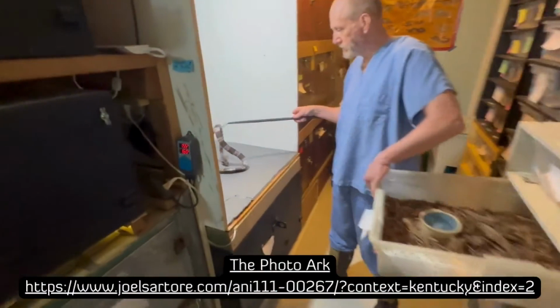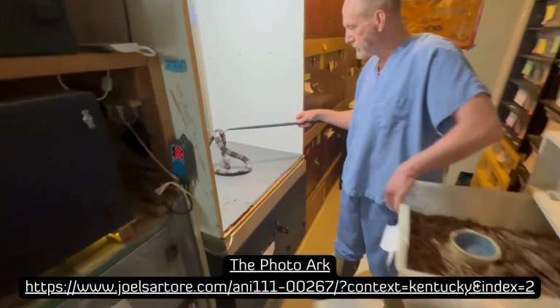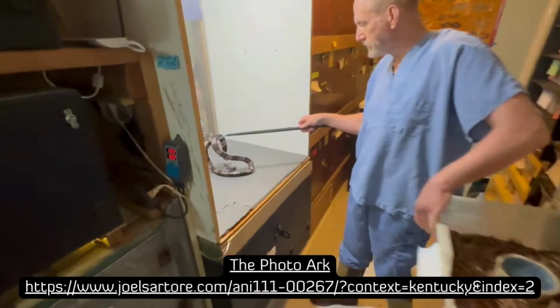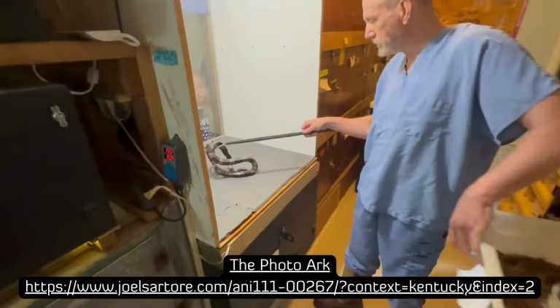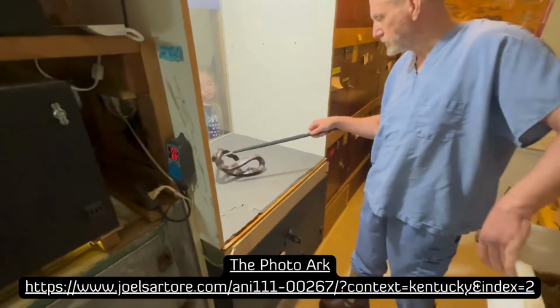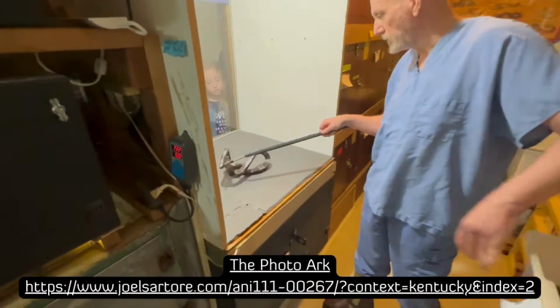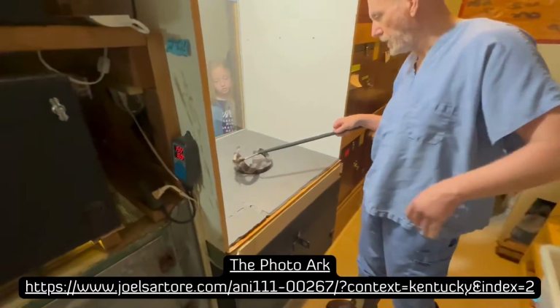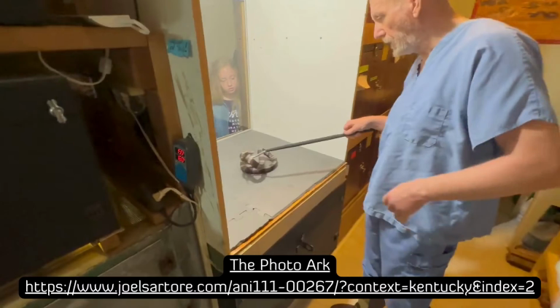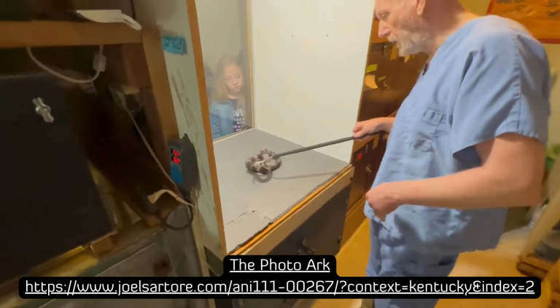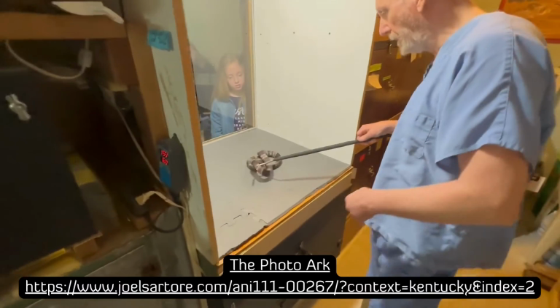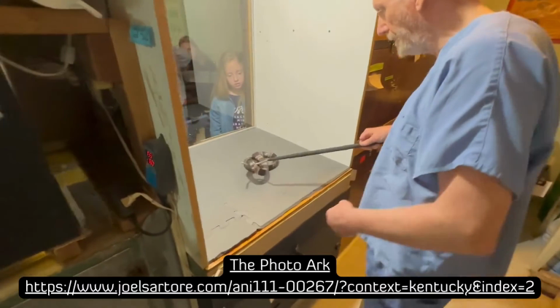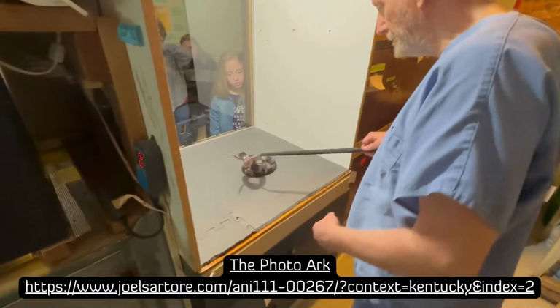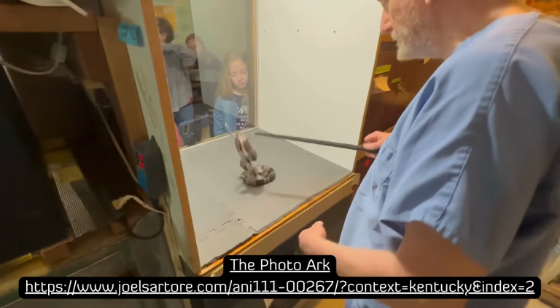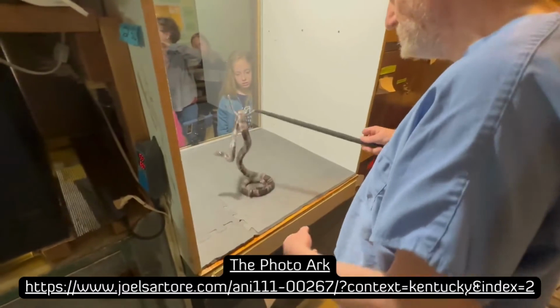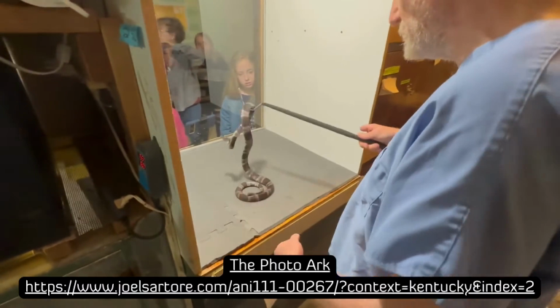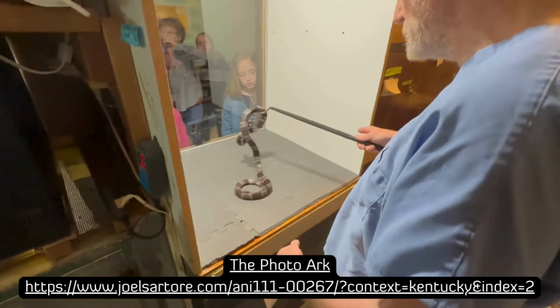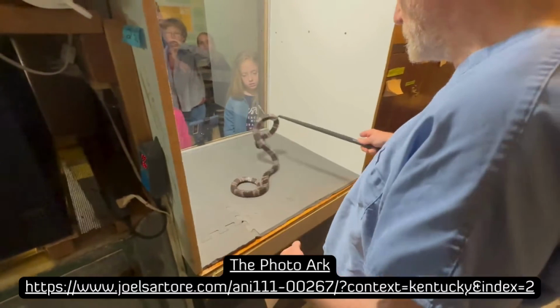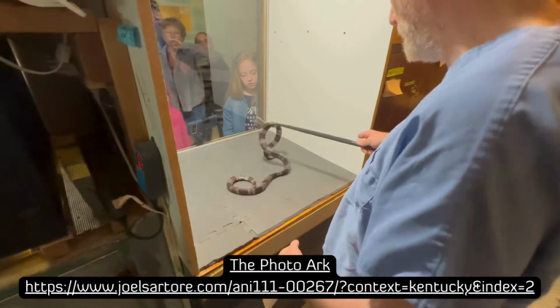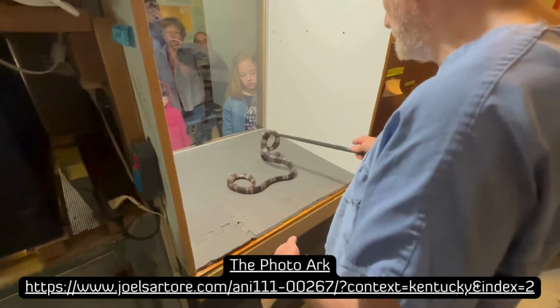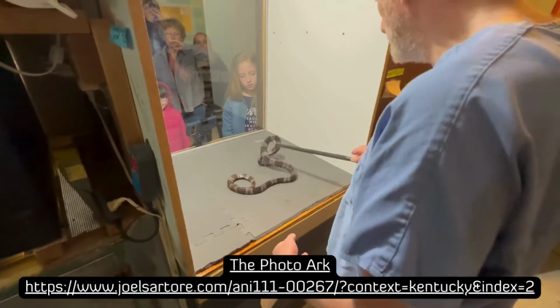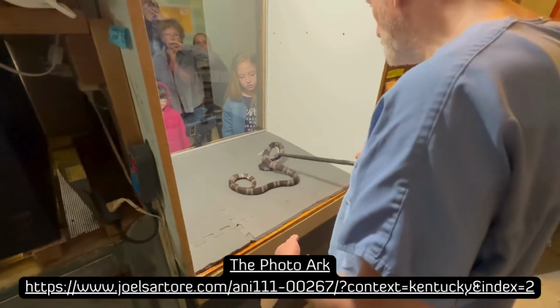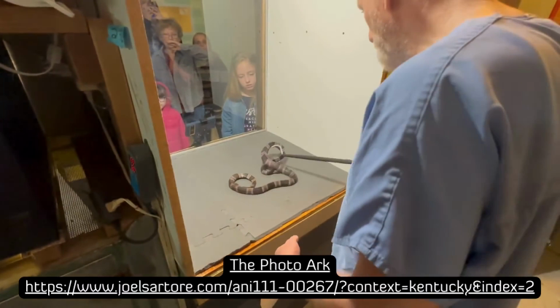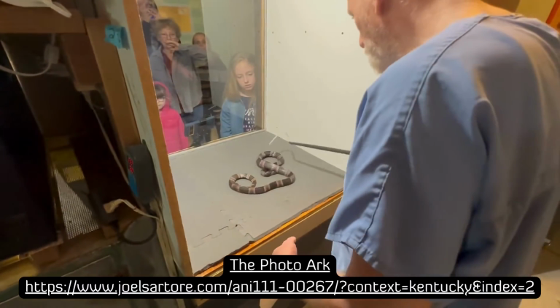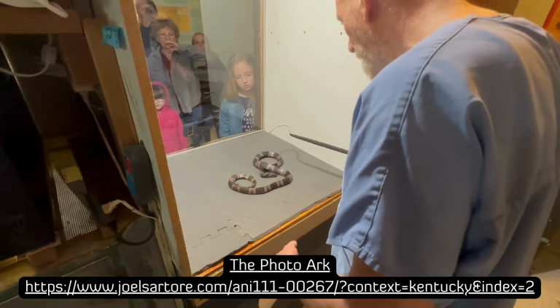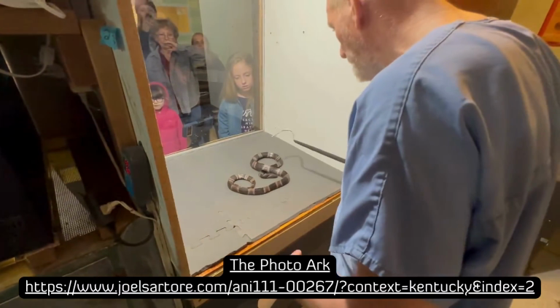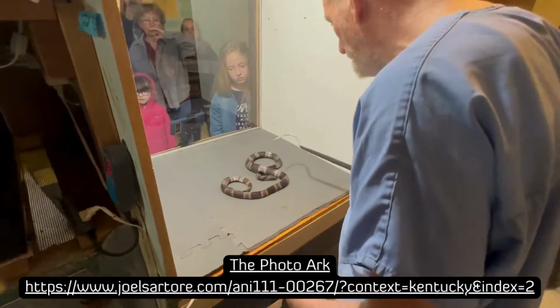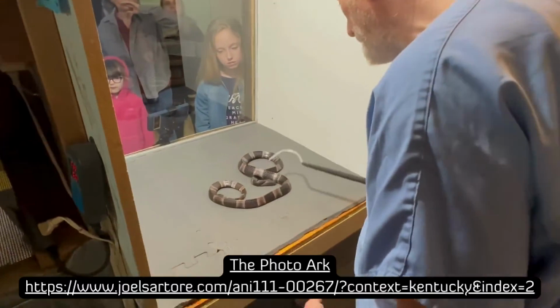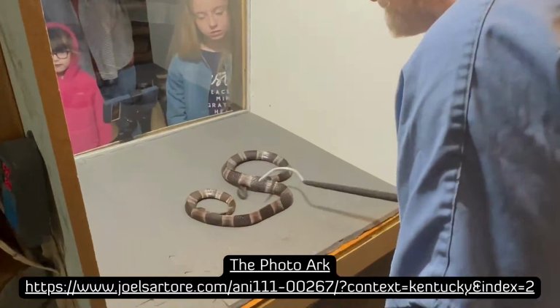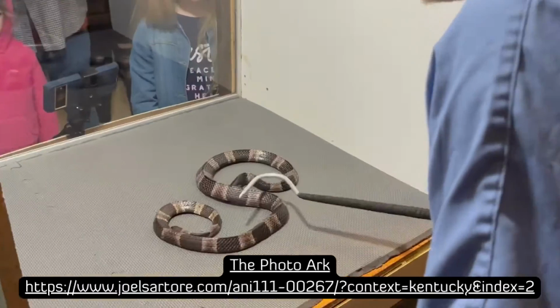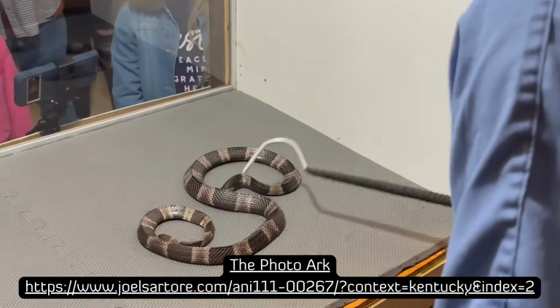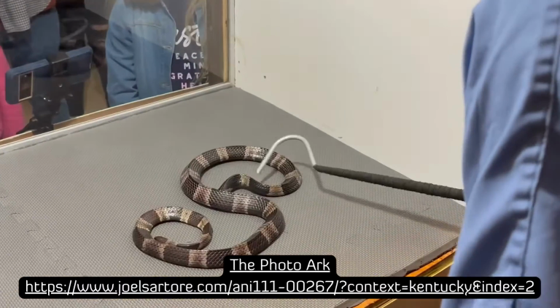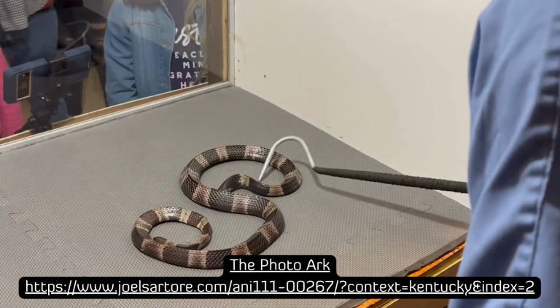This is the one that was on the photowork — the one that's in the photowork.